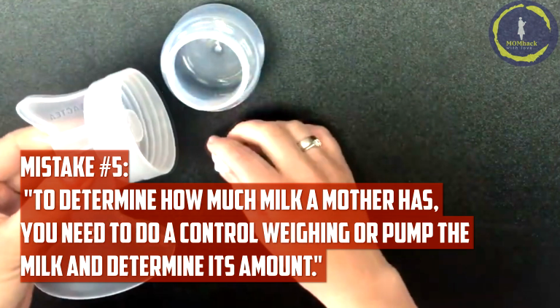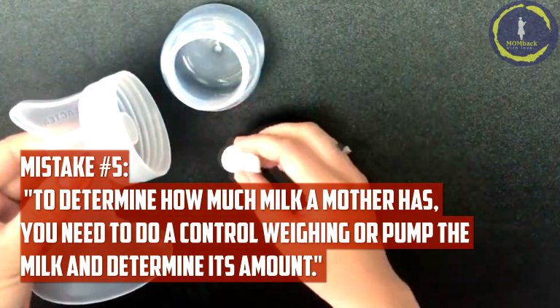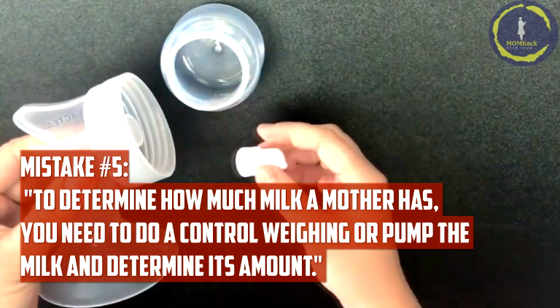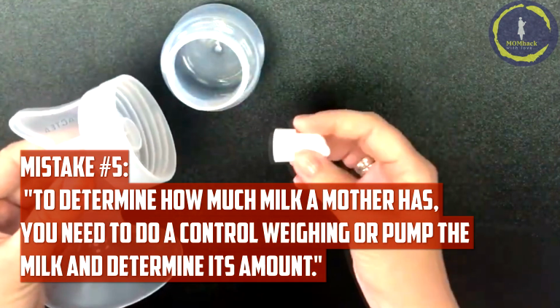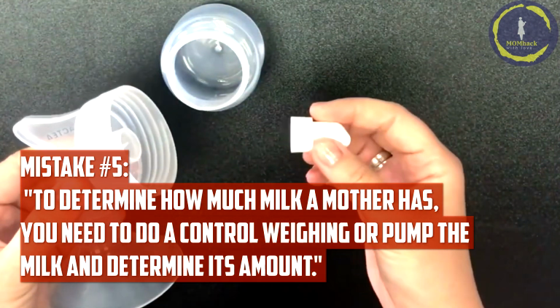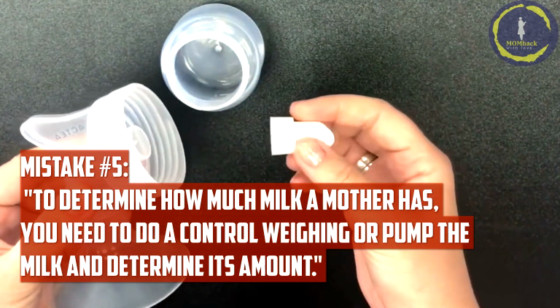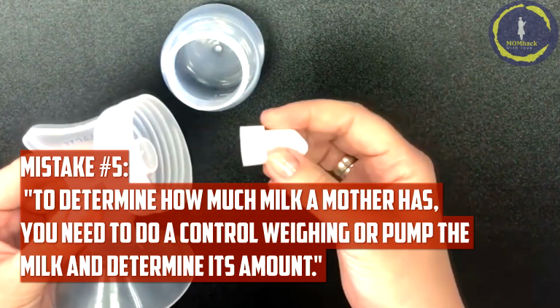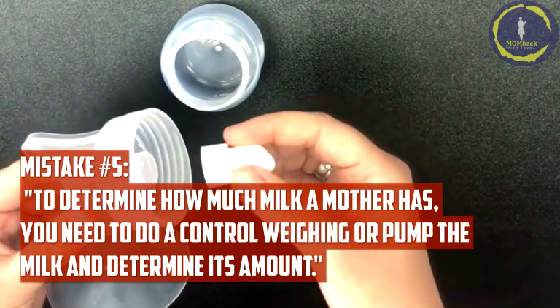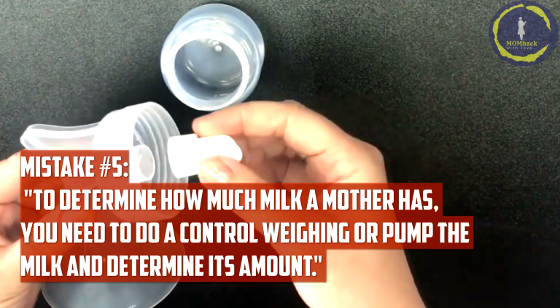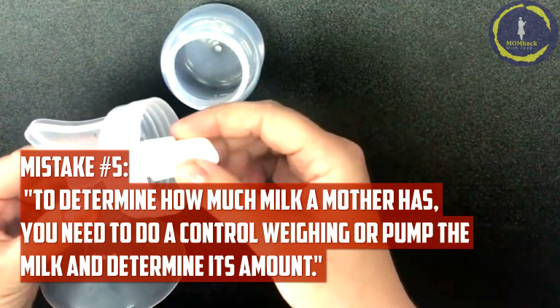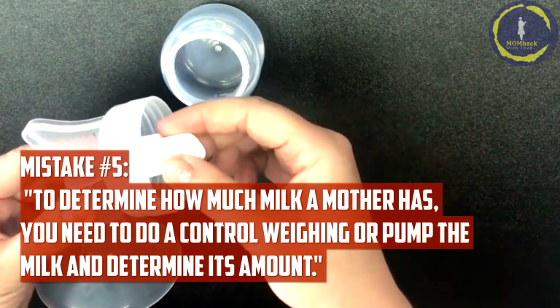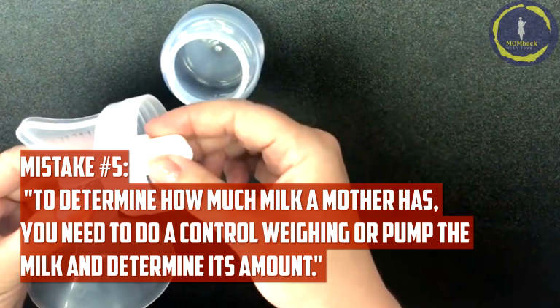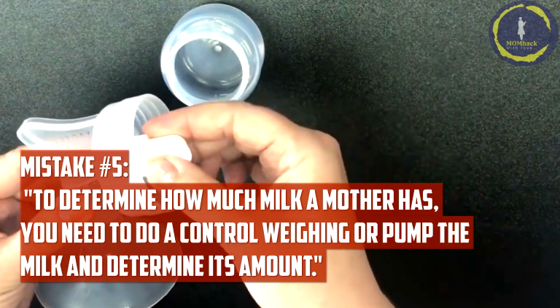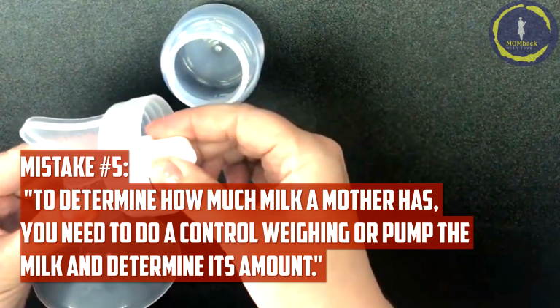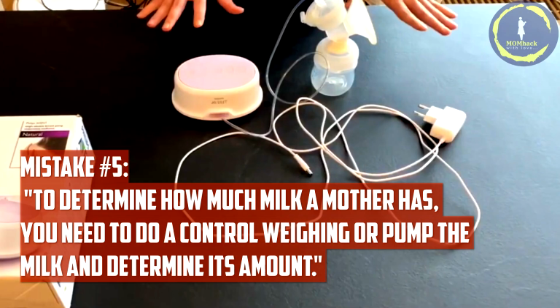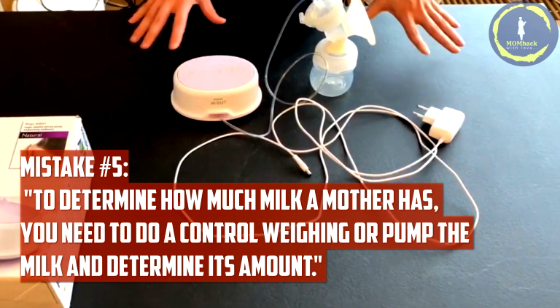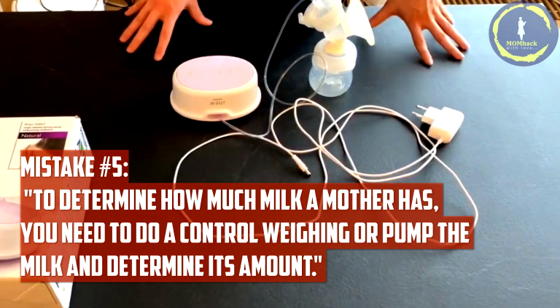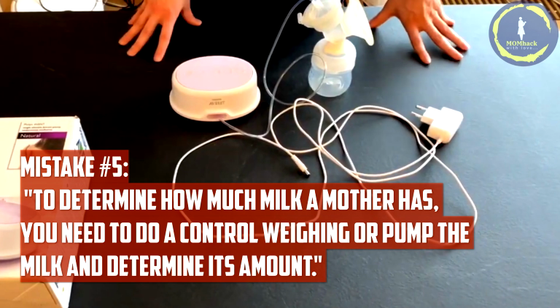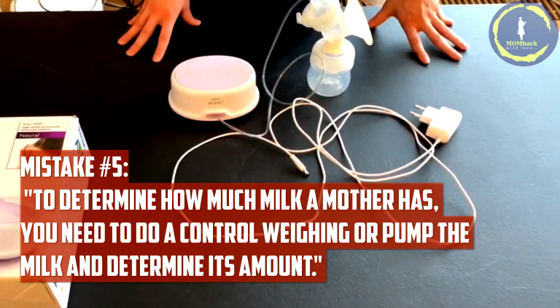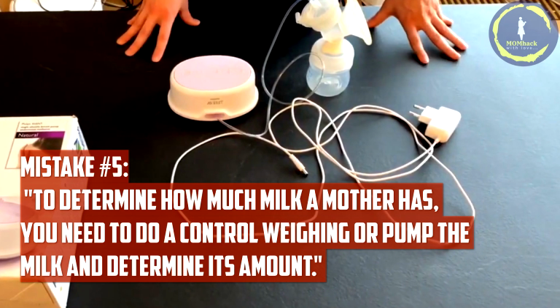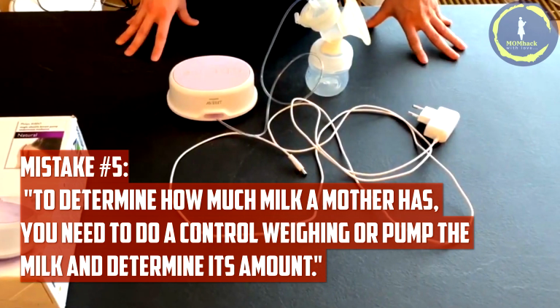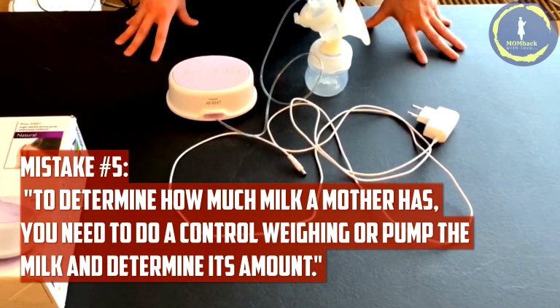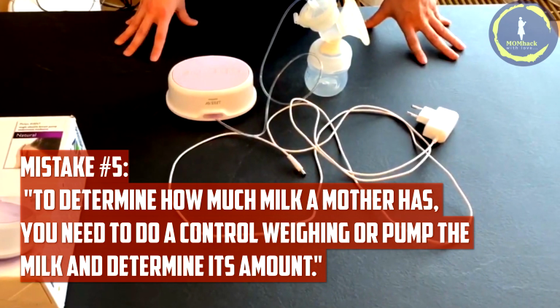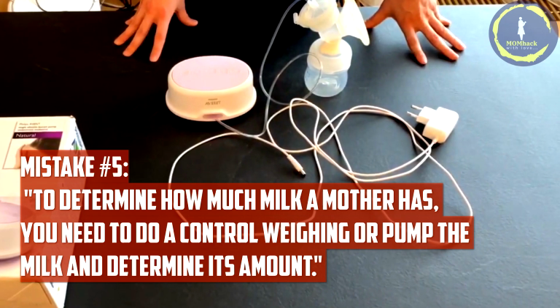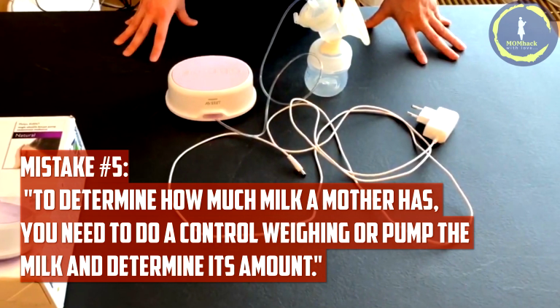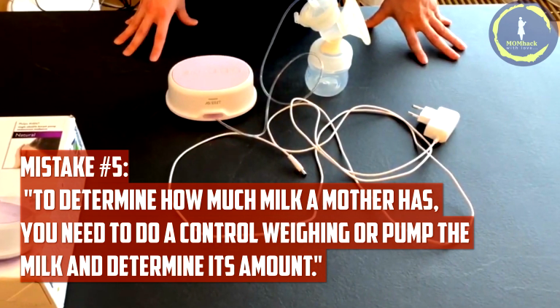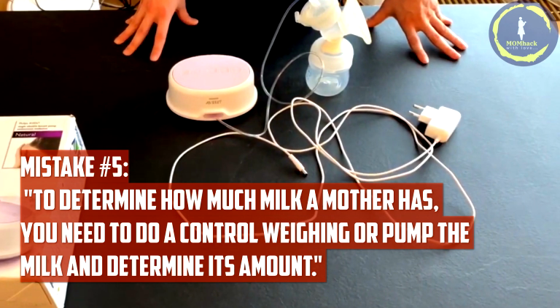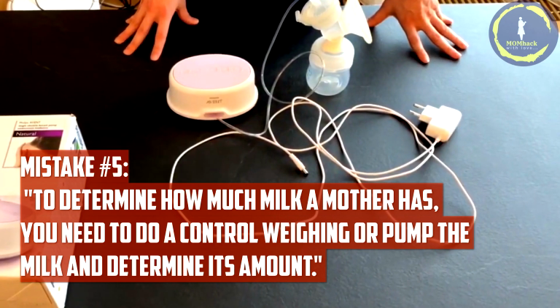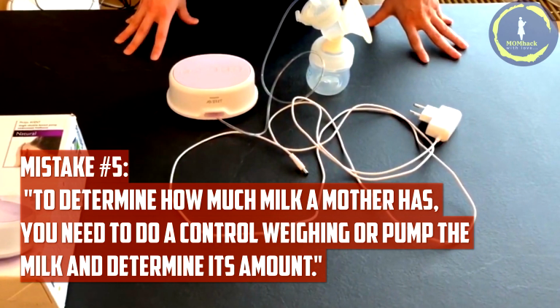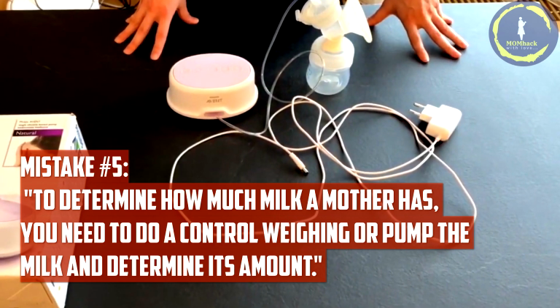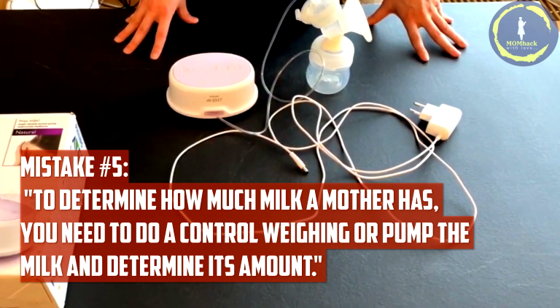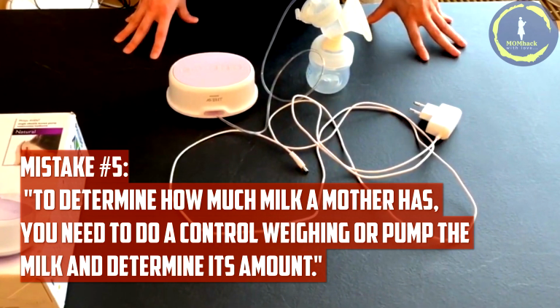There are several reasons for this. First, pumping is not as effective as sucking. Secondly, milk is produced in the process of sucking.